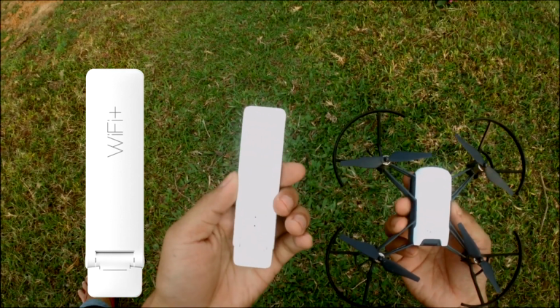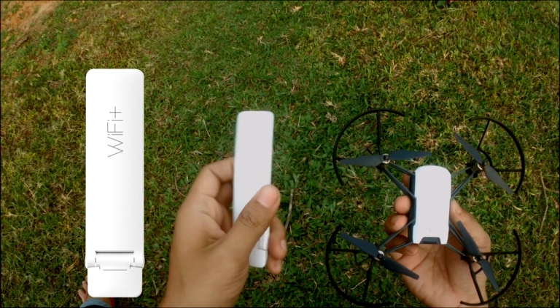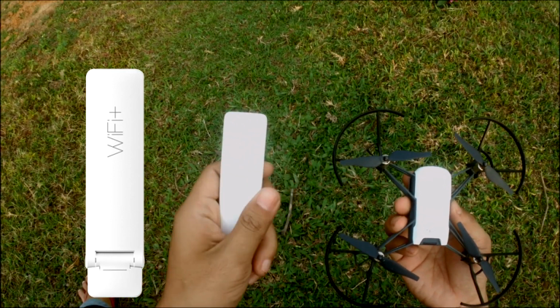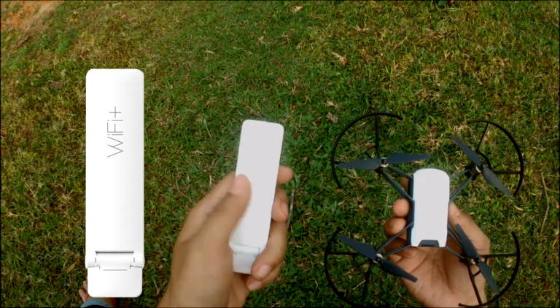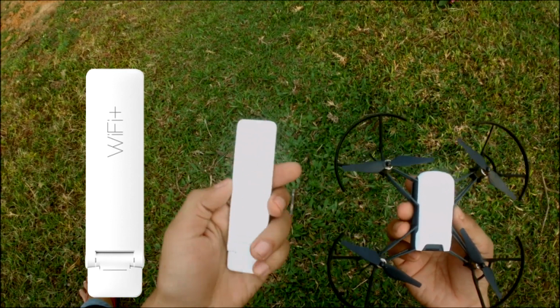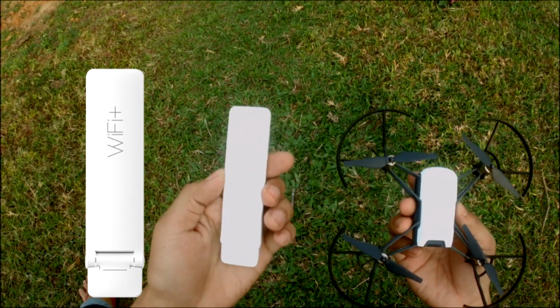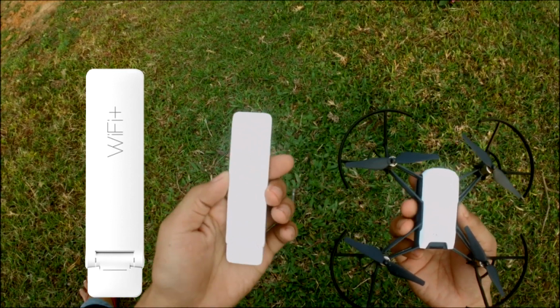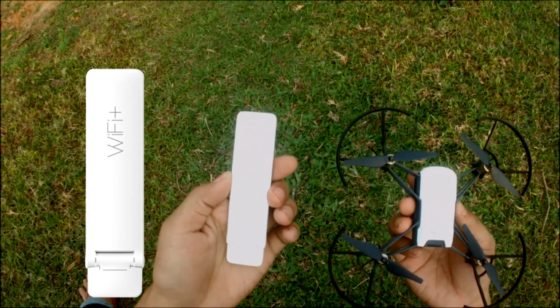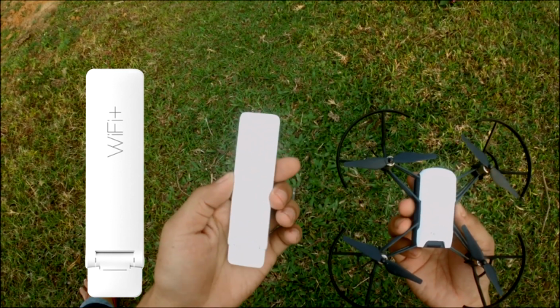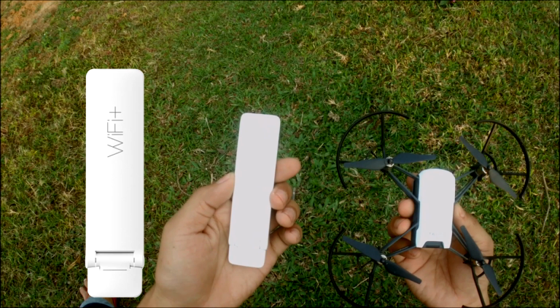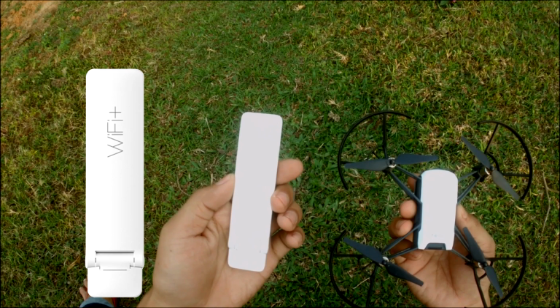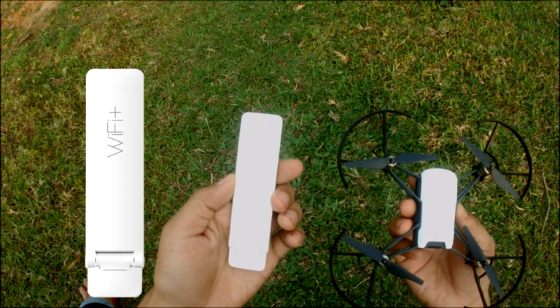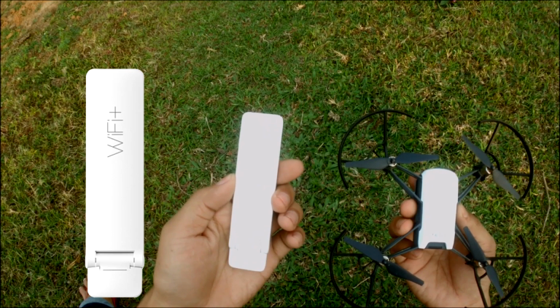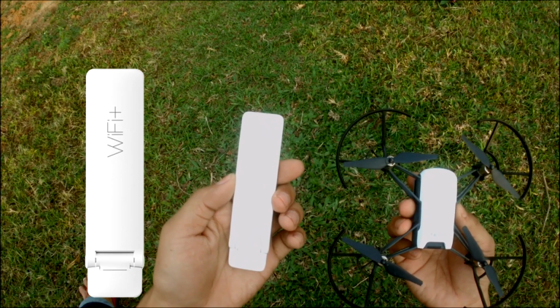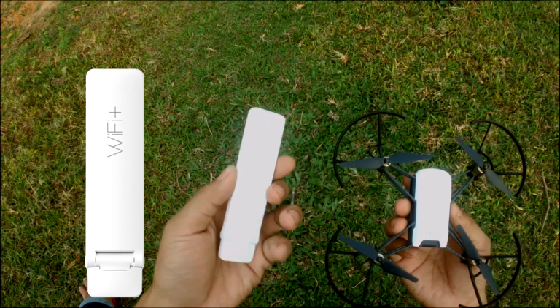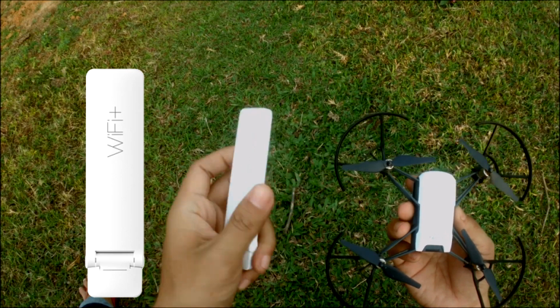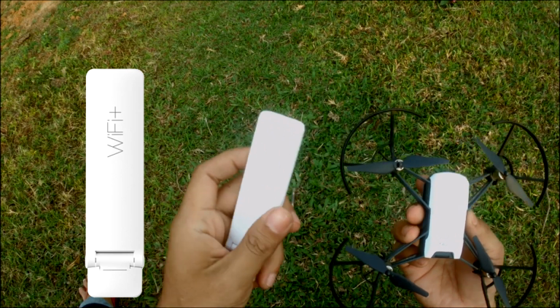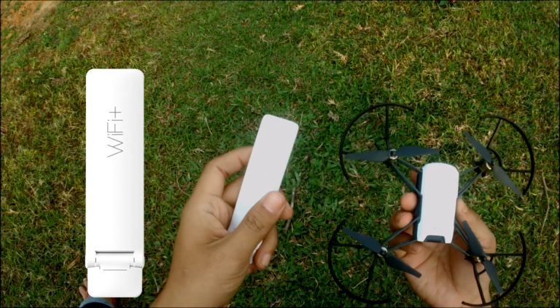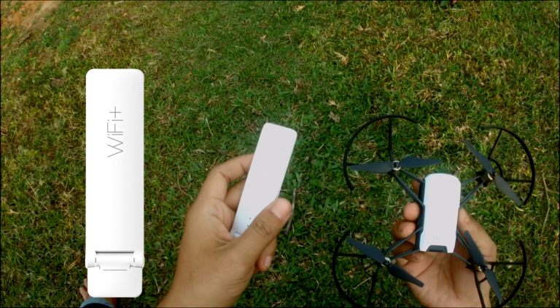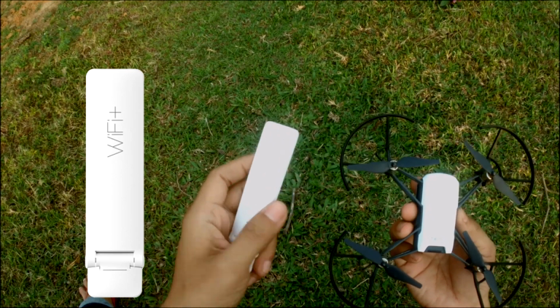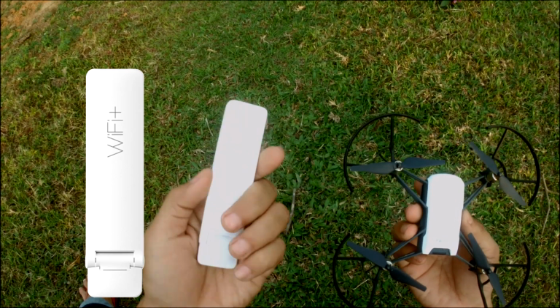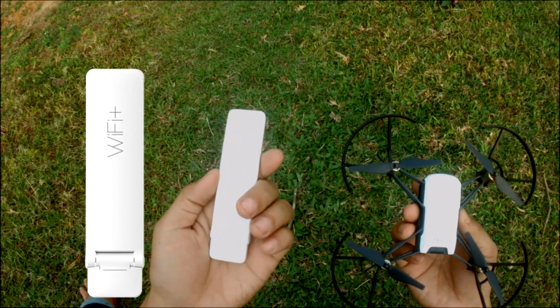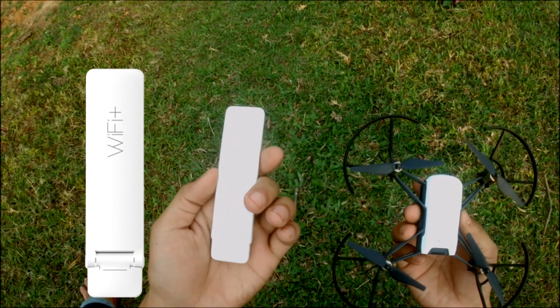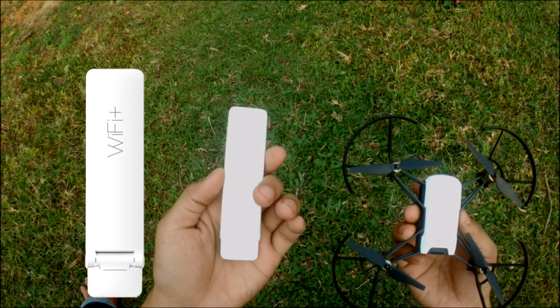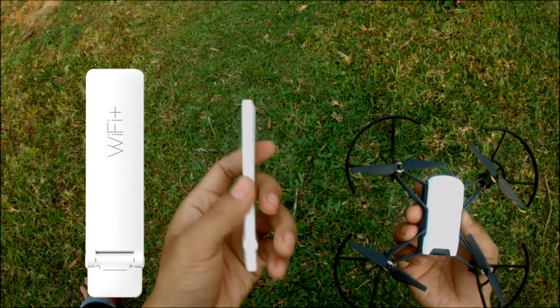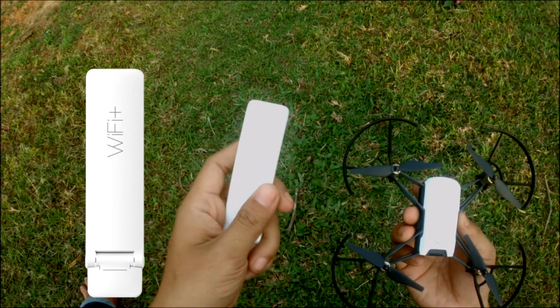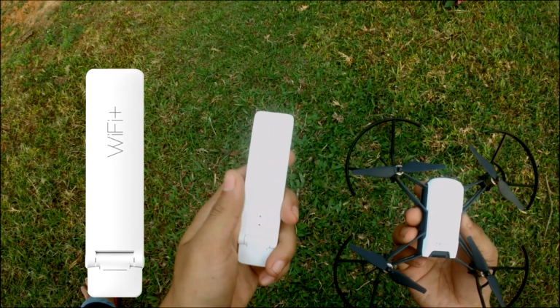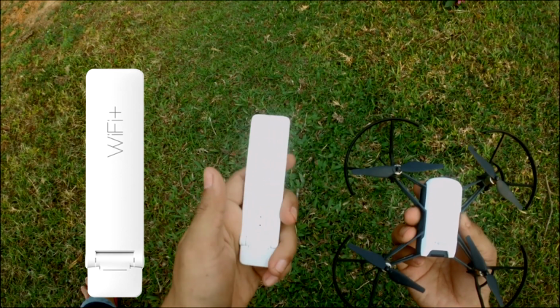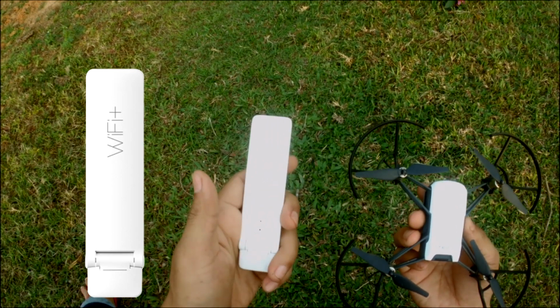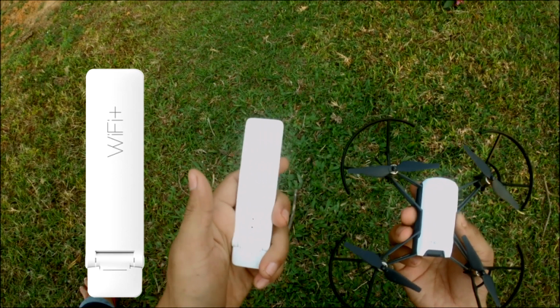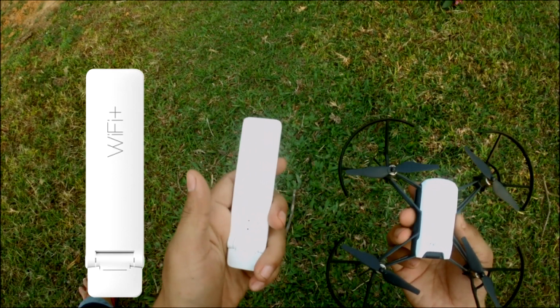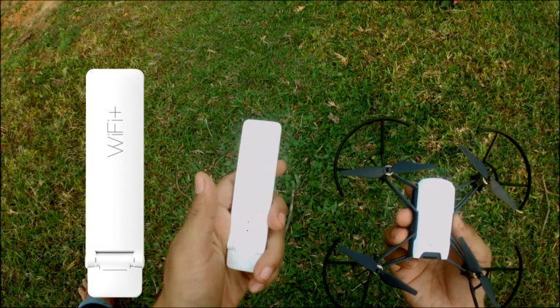We have got a link in the description. So we have got a video of the Wi-Fi repeater.